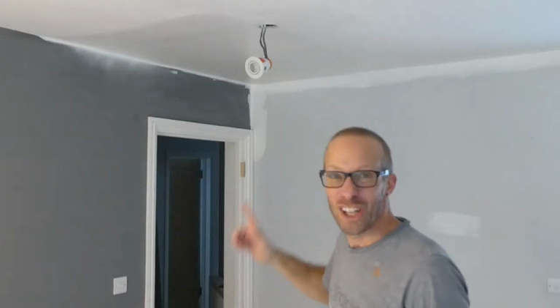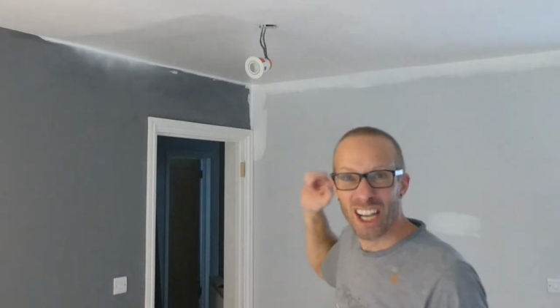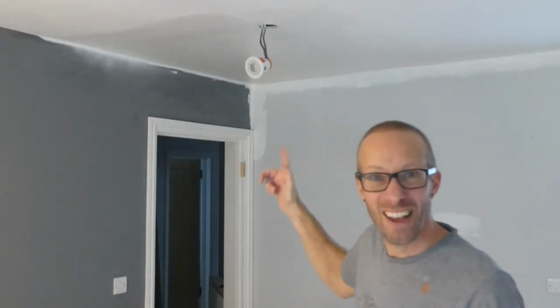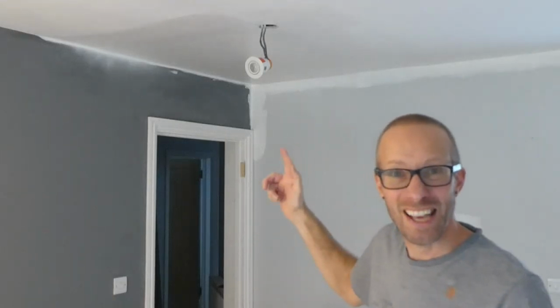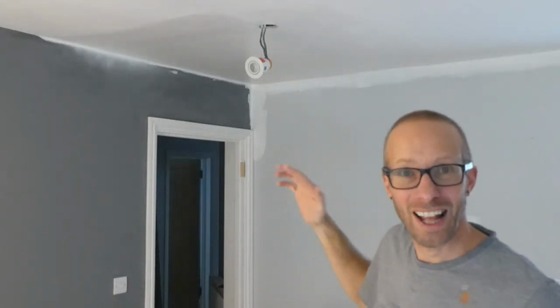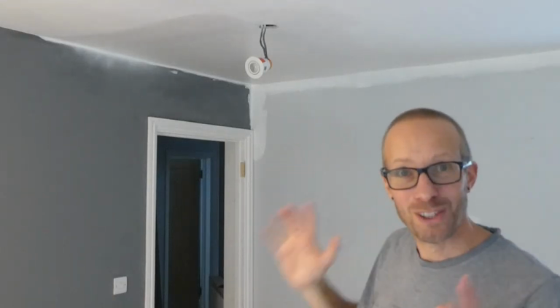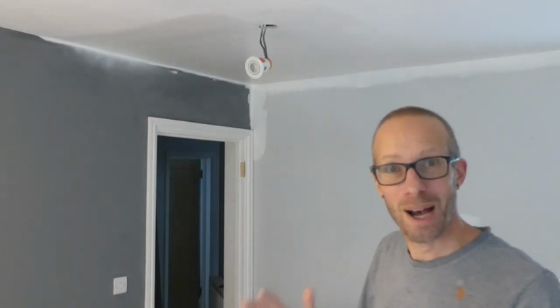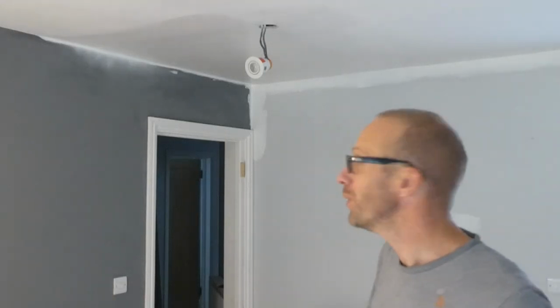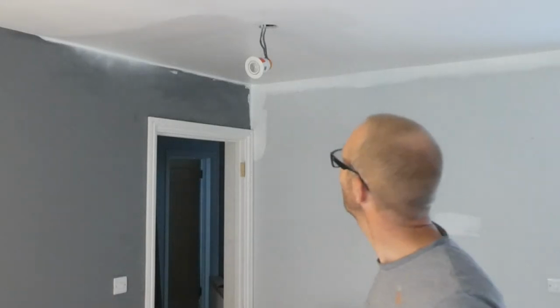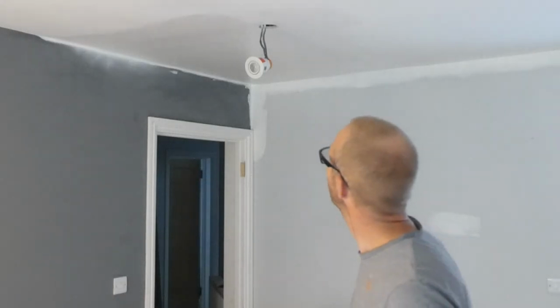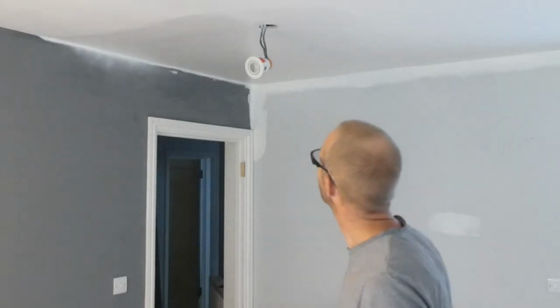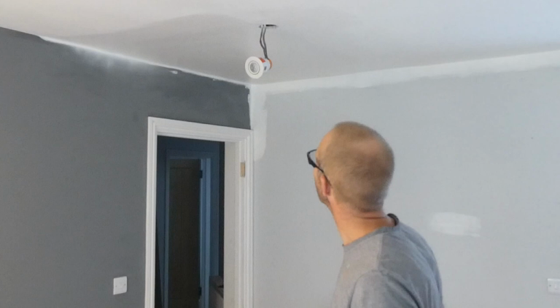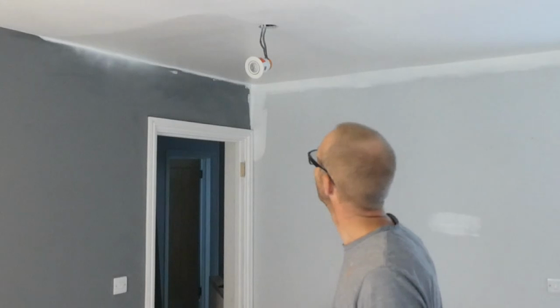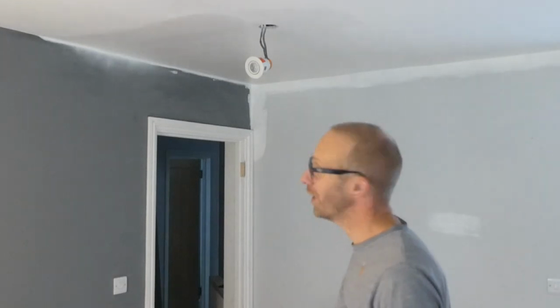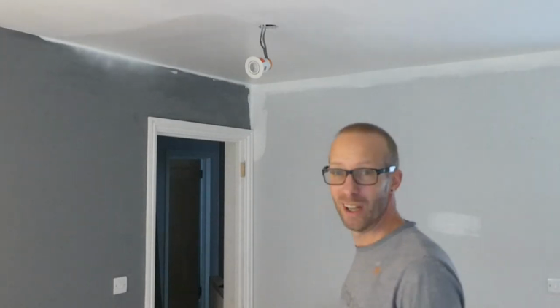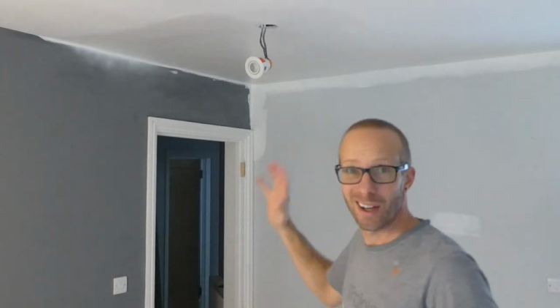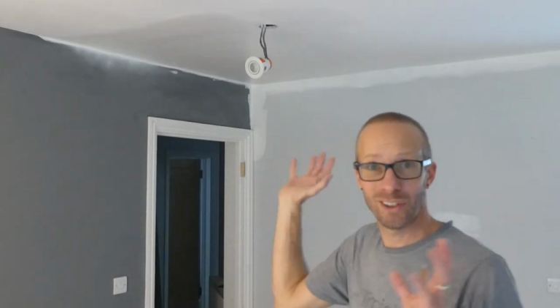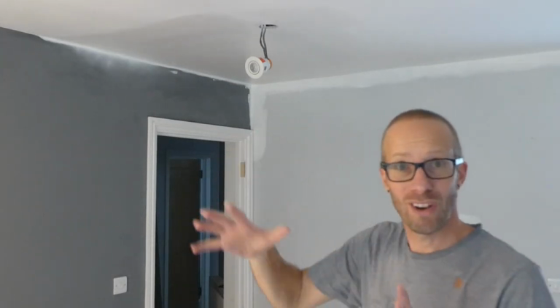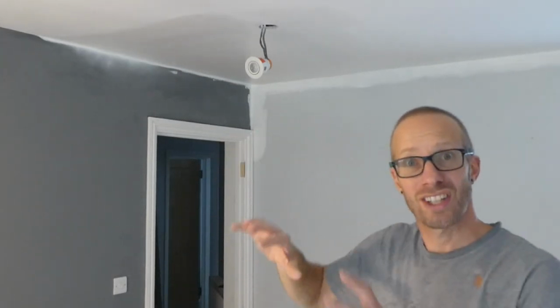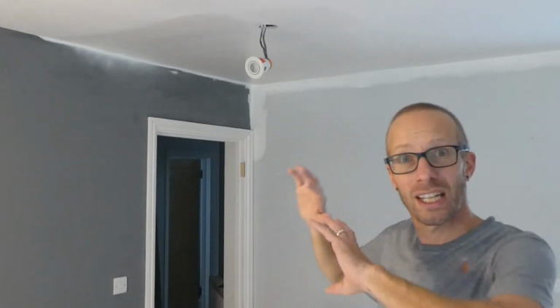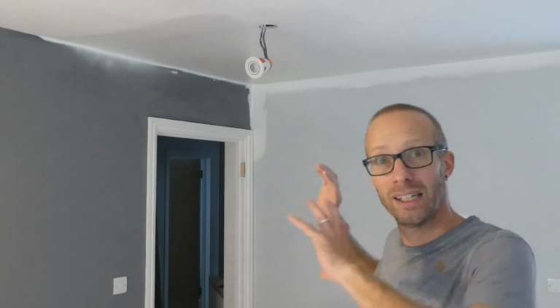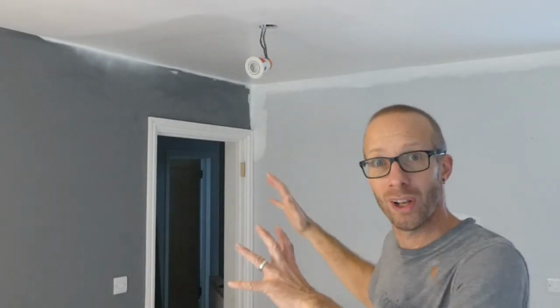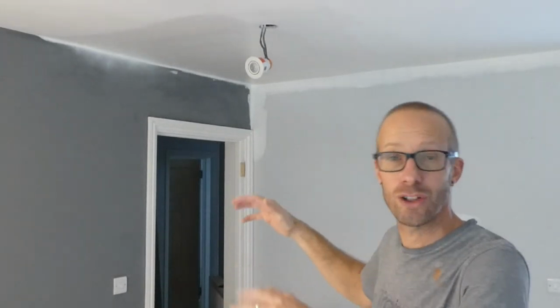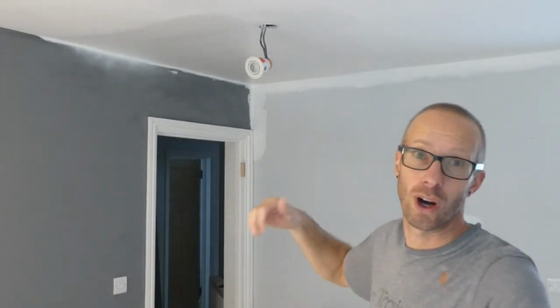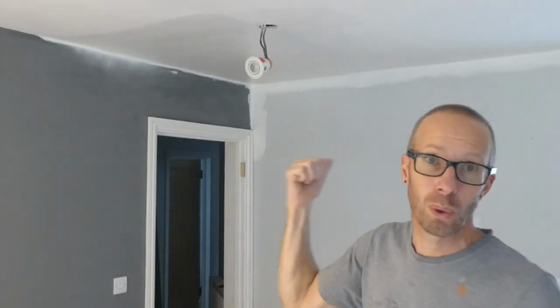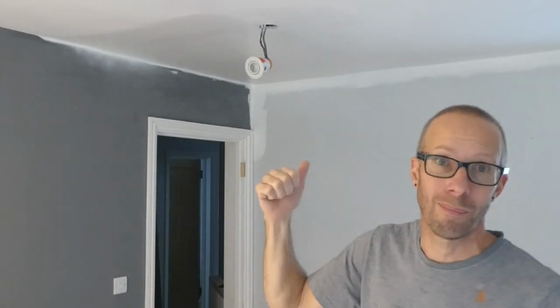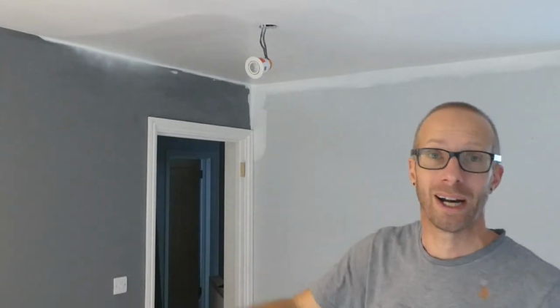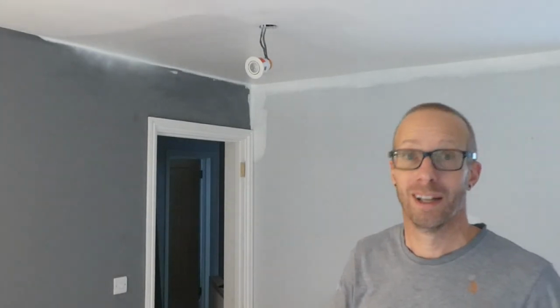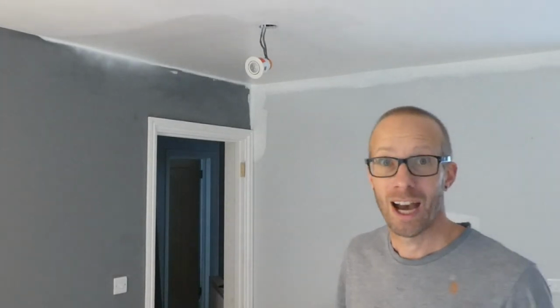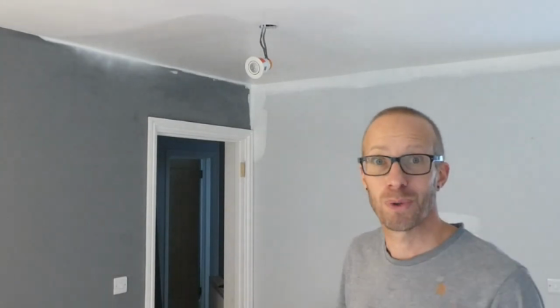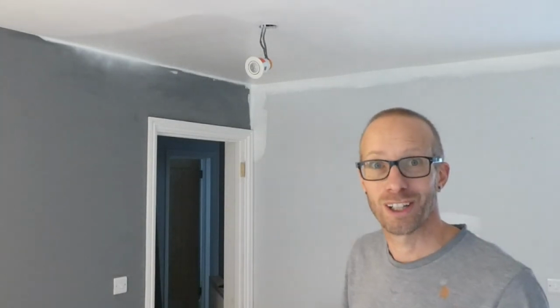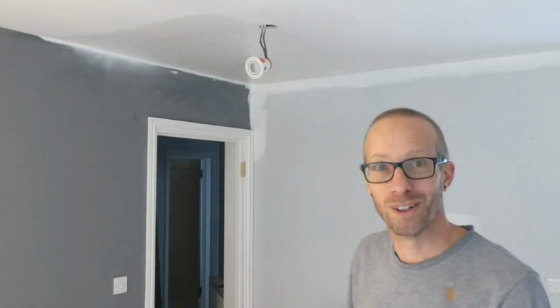Check that out — that looks absolutely fantastic. So I'm going to do the rest of the ceiling, I'll let it dry, and we'll come back and take a look.